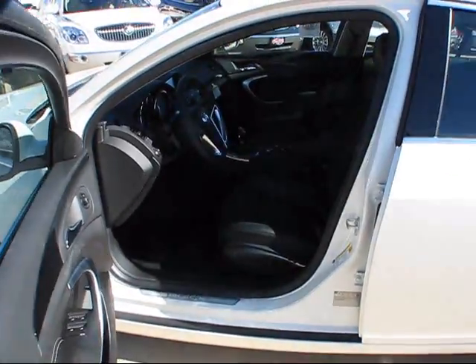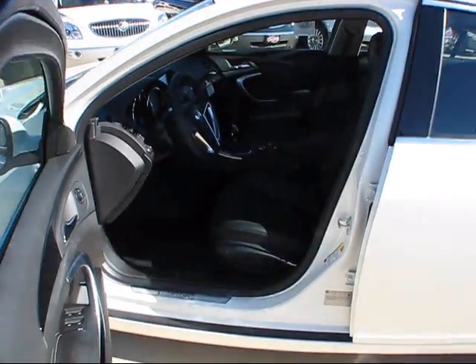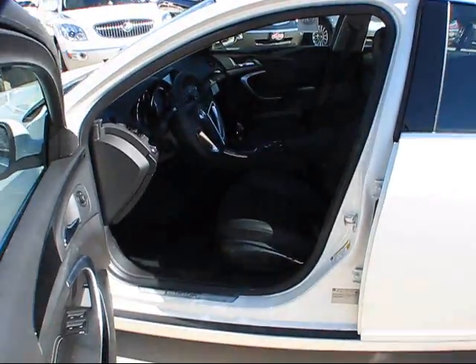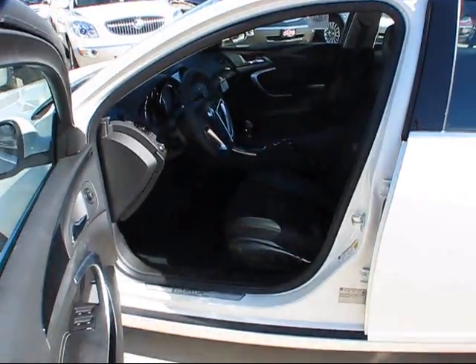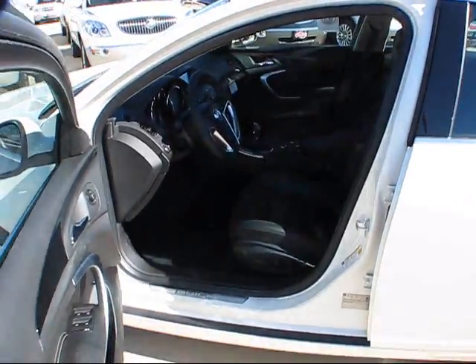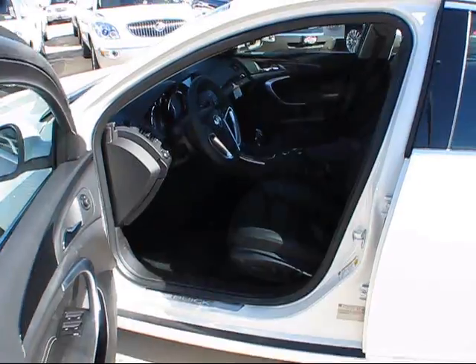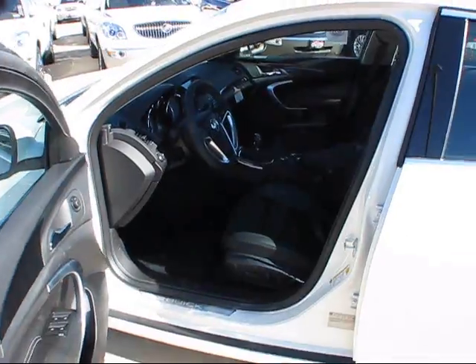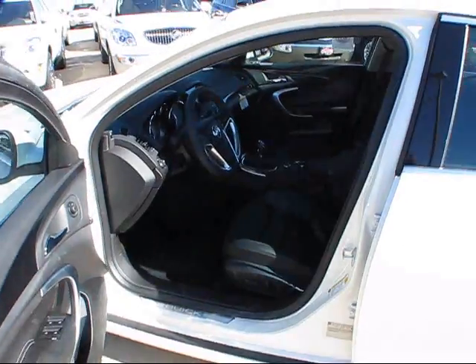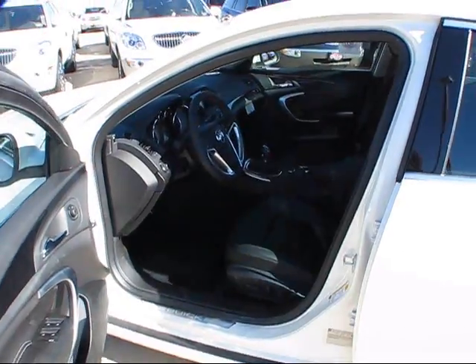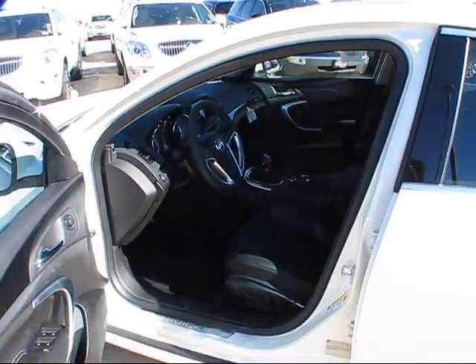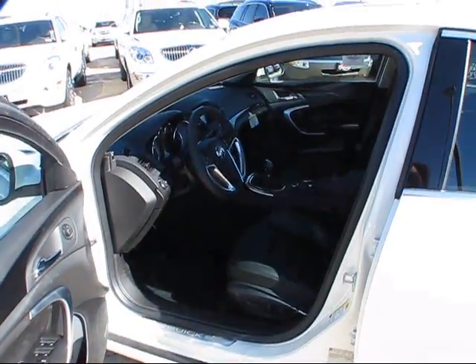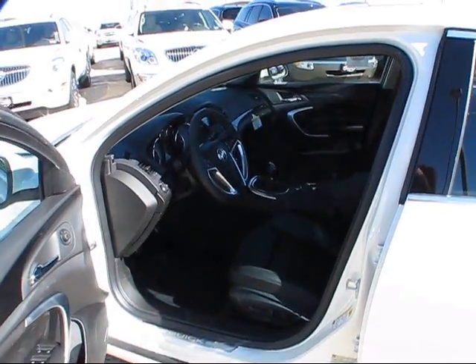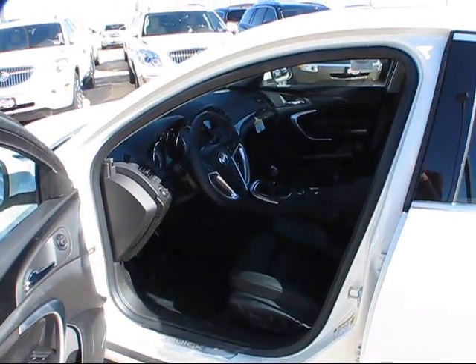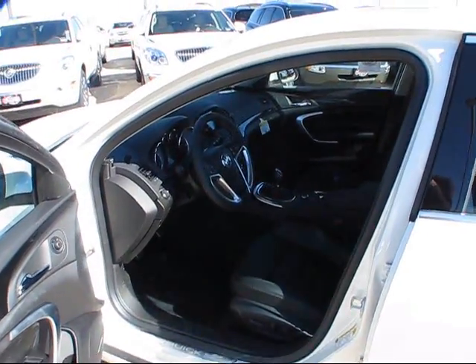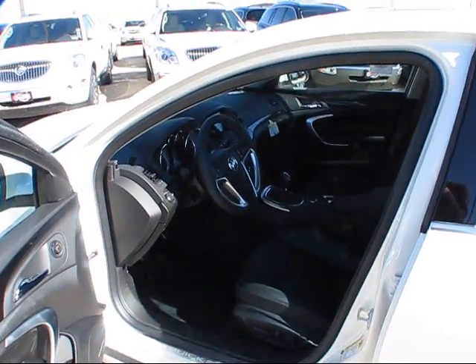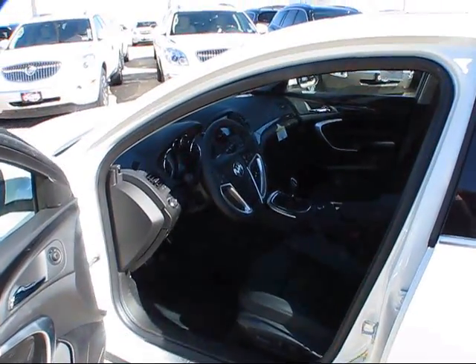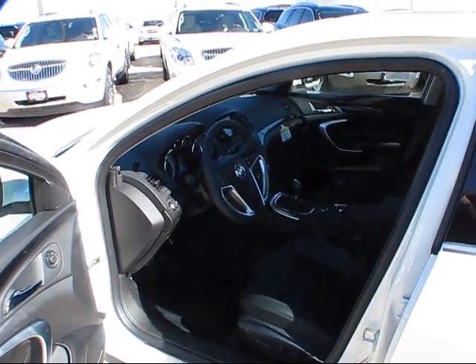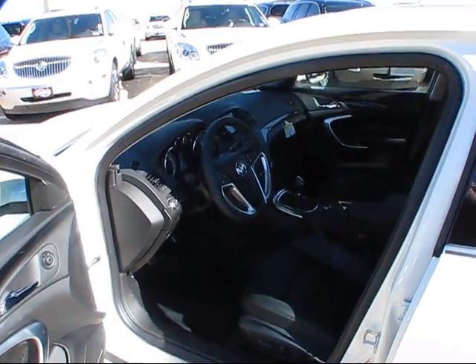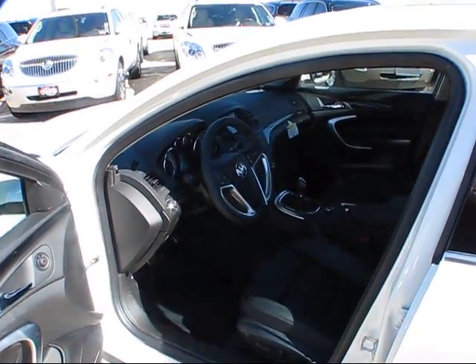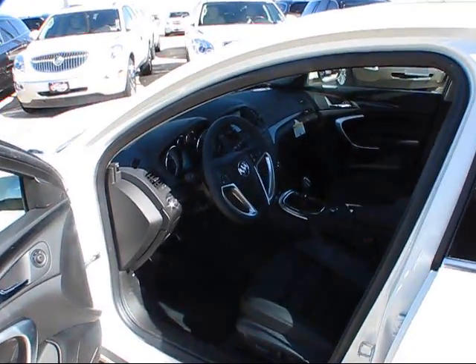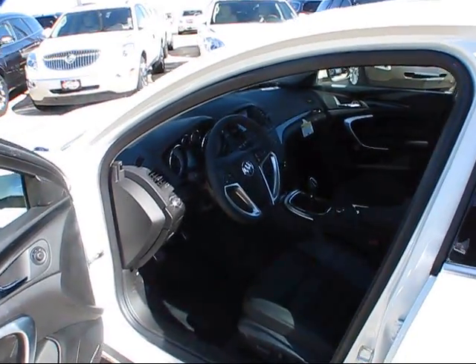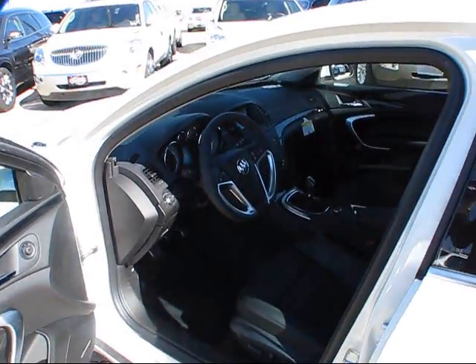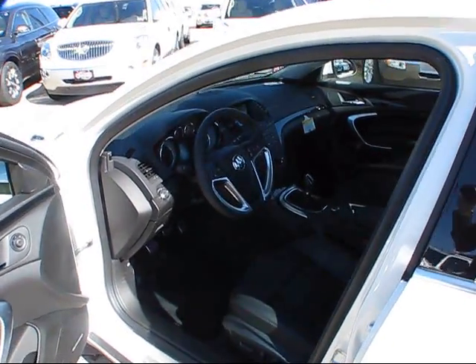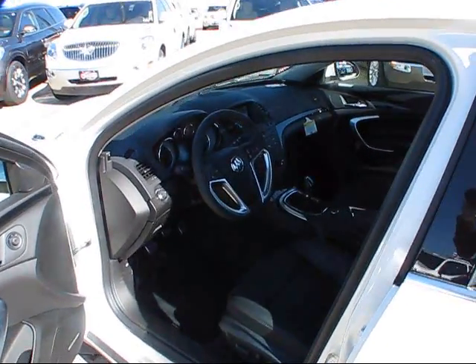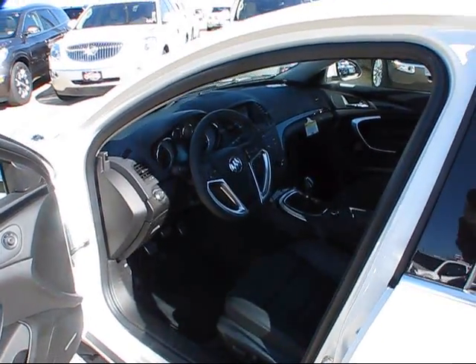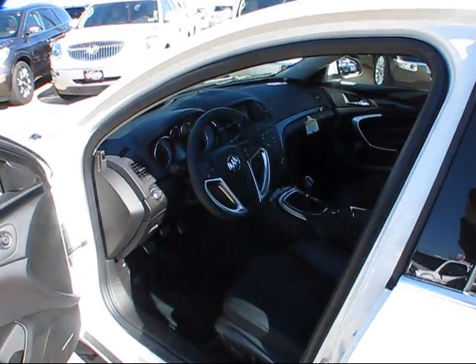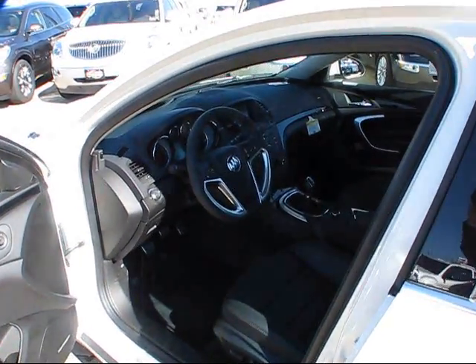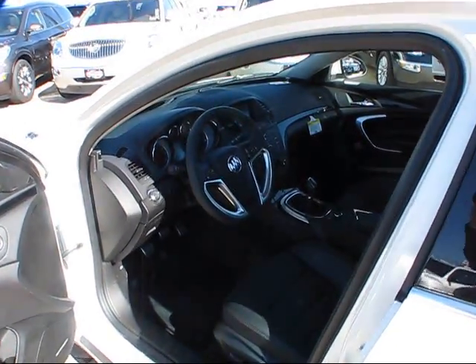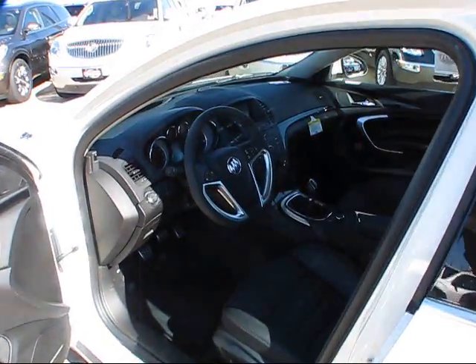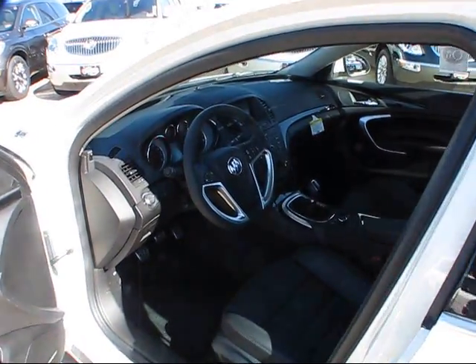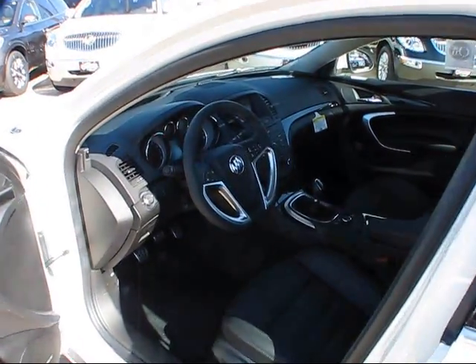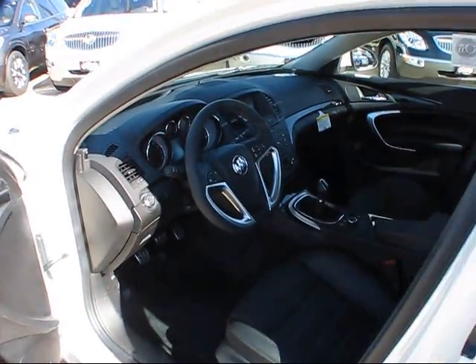The GS trim level comes with its own specifically designed jet black leather interior.